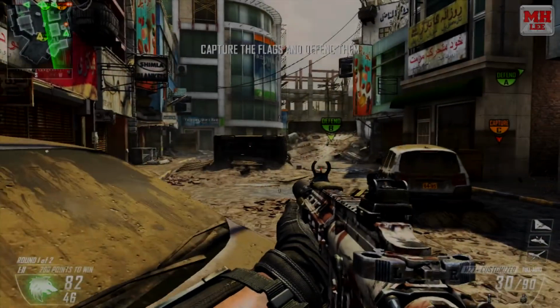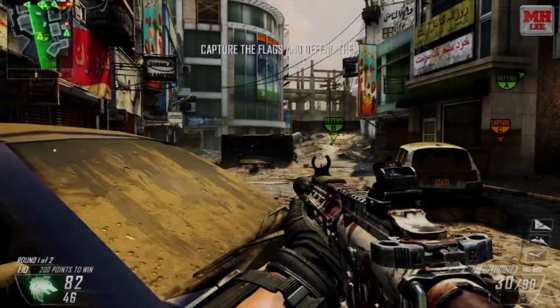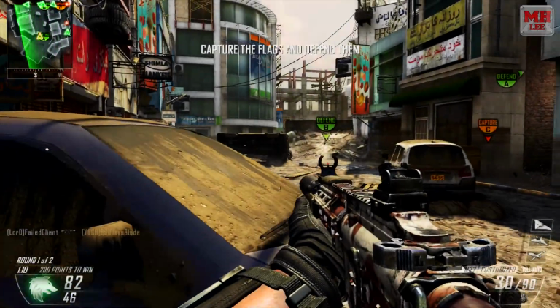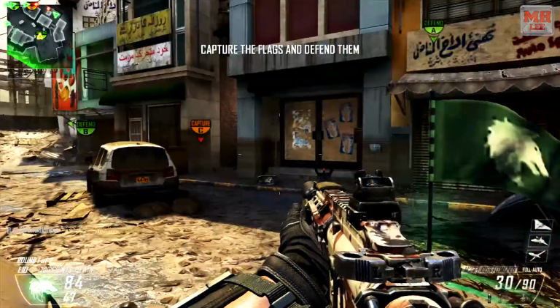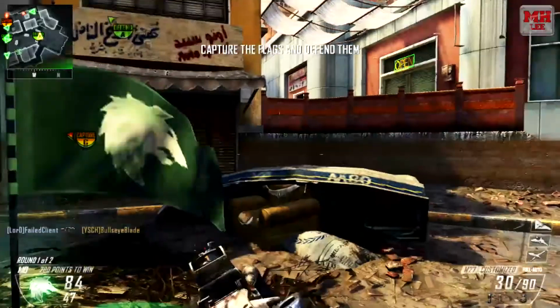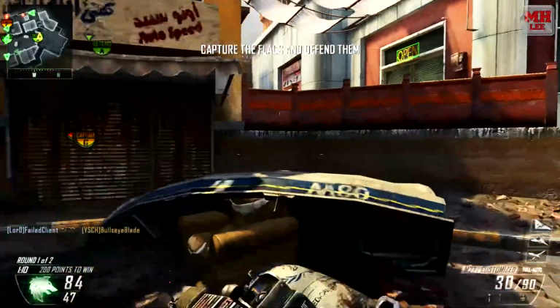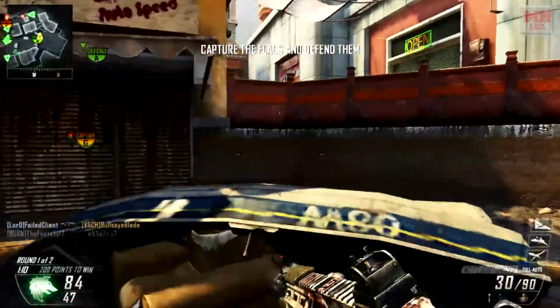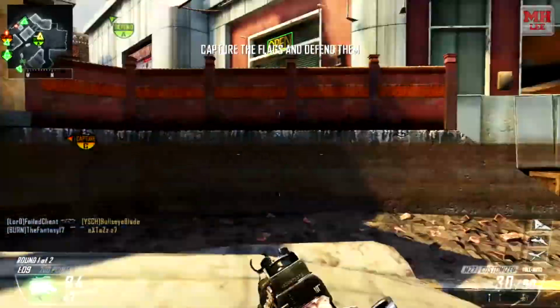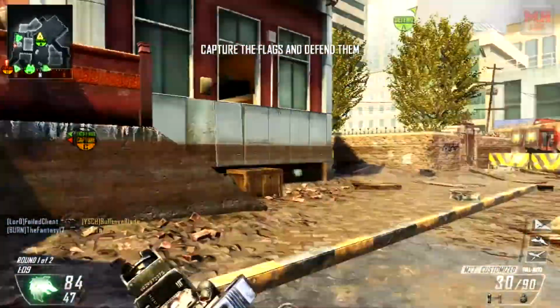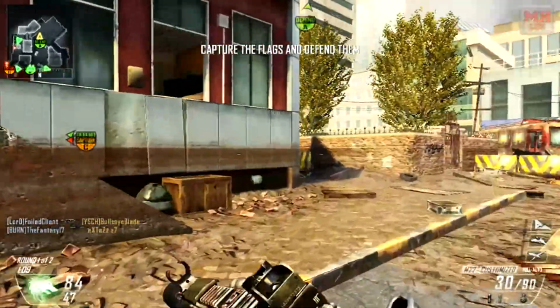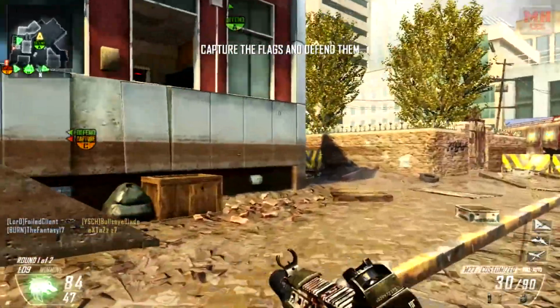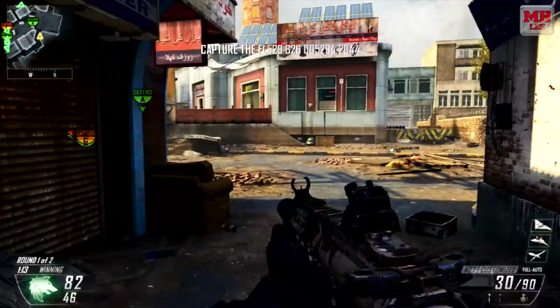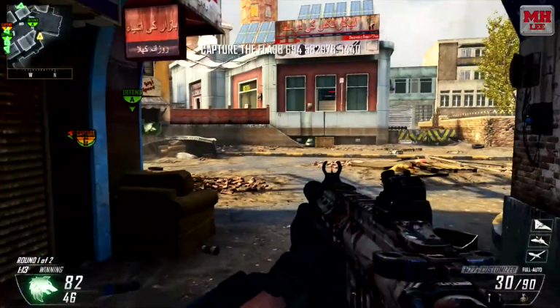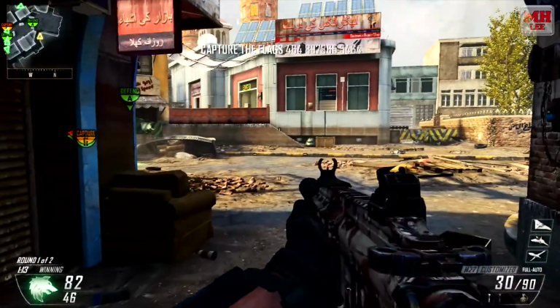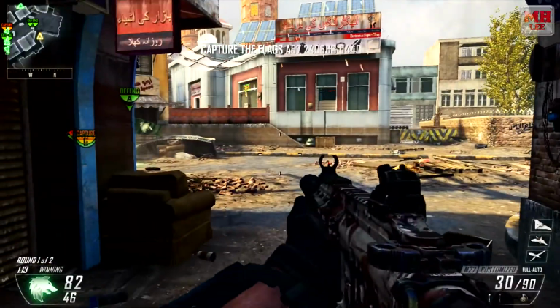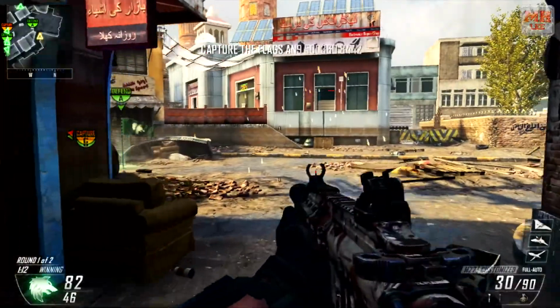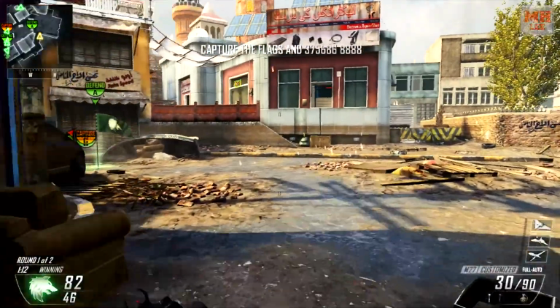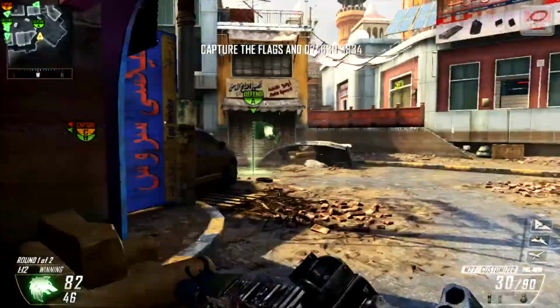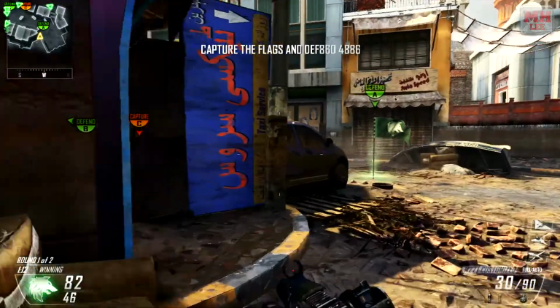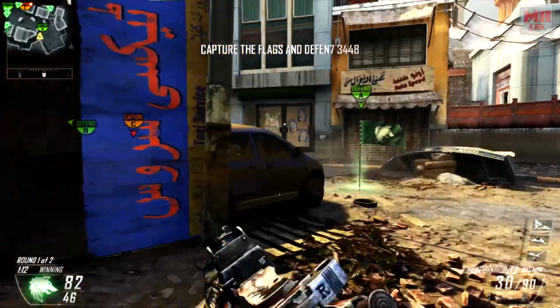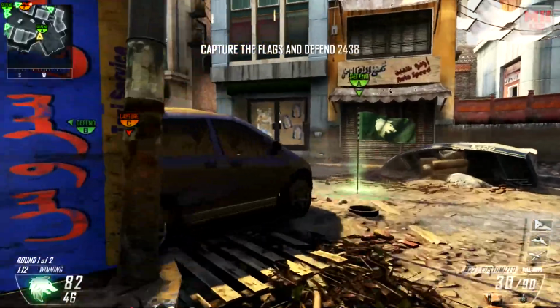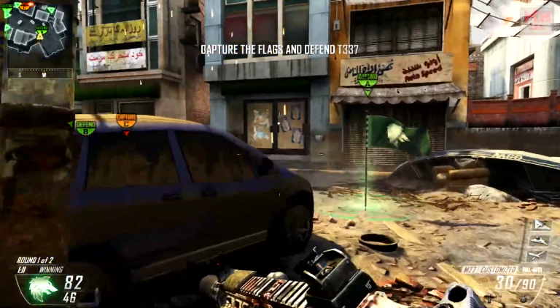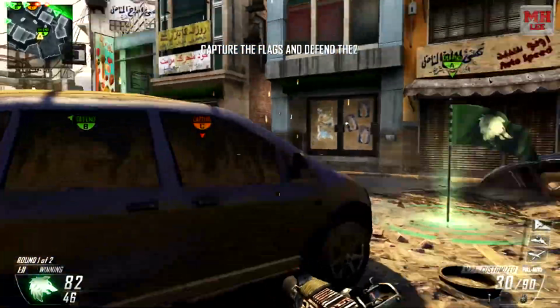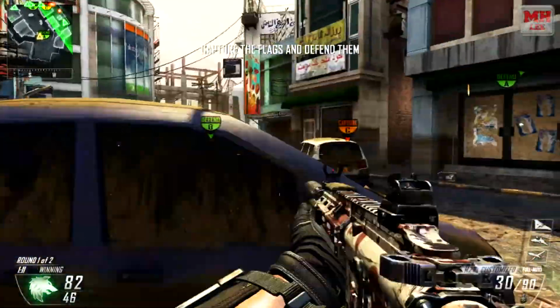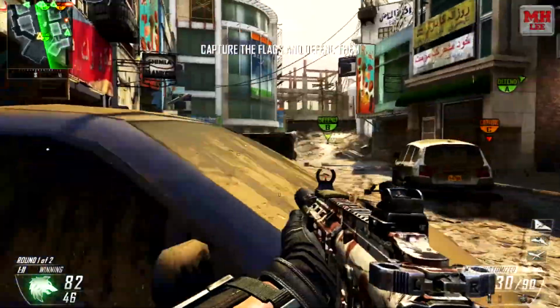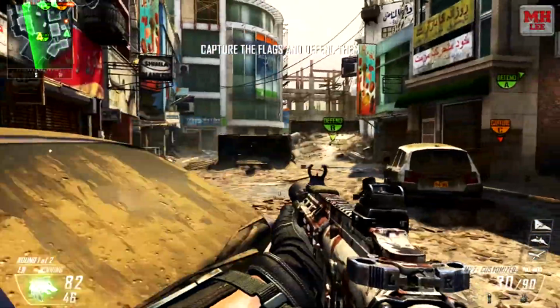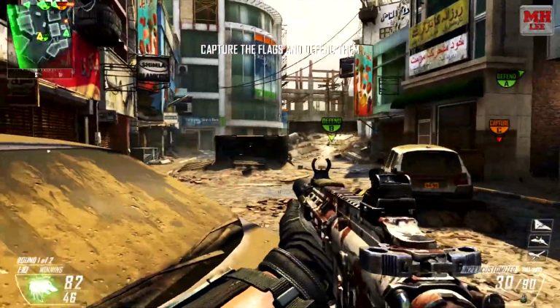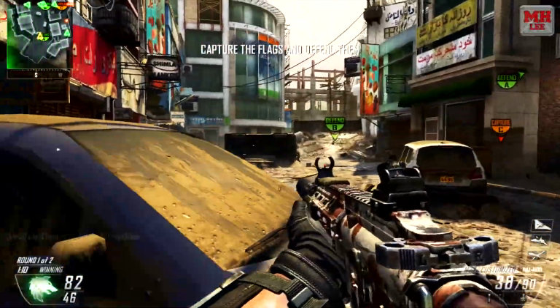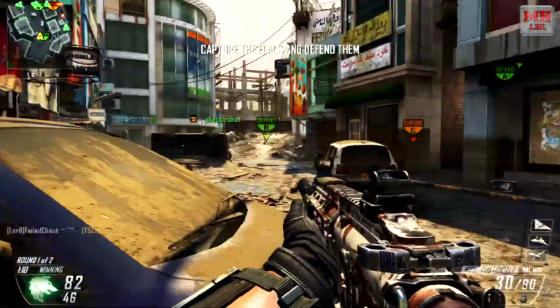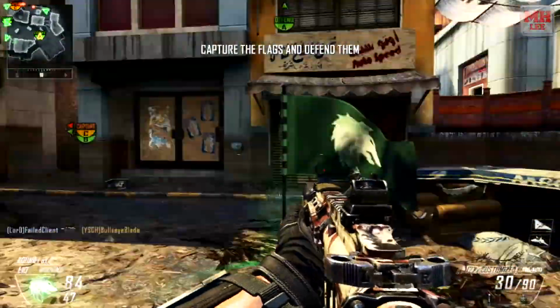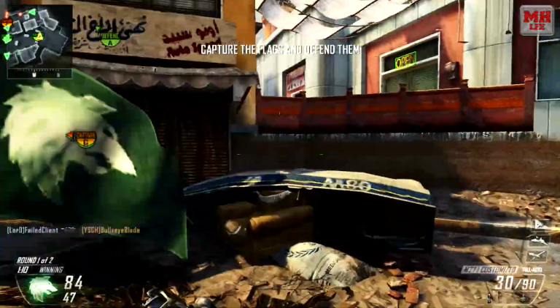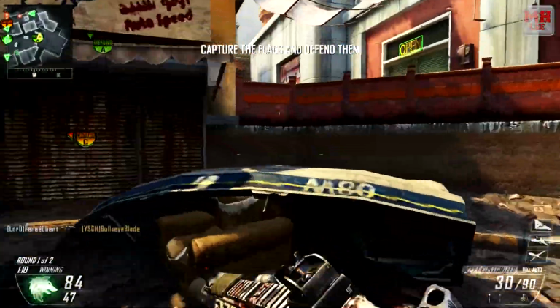Hey guys, how's it going? My name is Metalhead Lee and welcome back to another gameplay commentary of Black Ops 2.